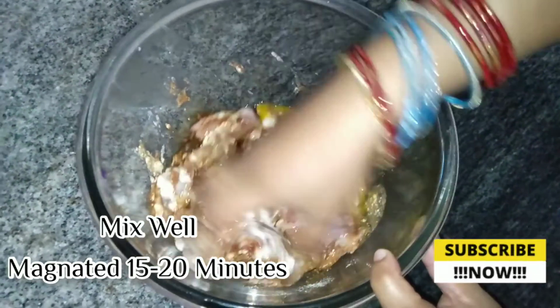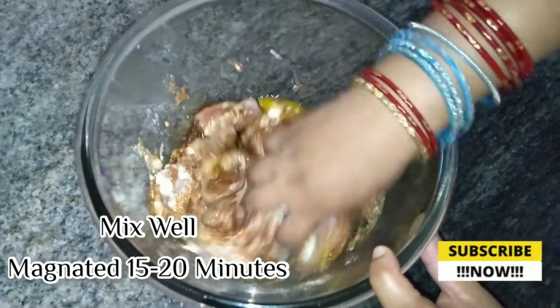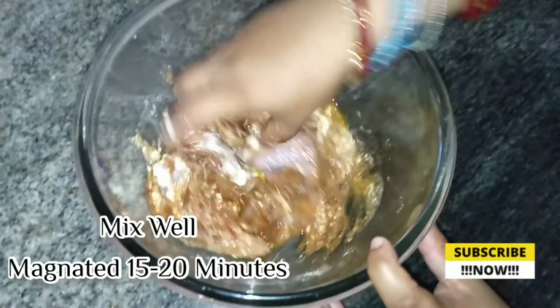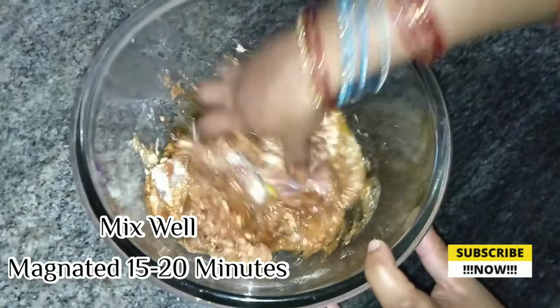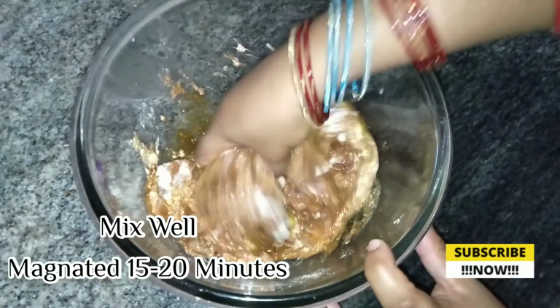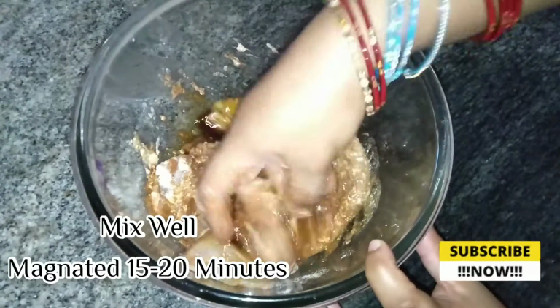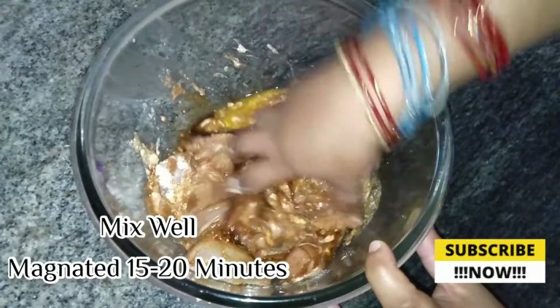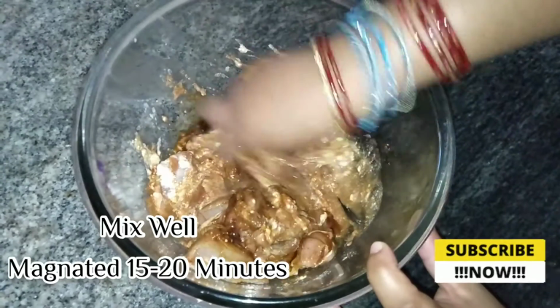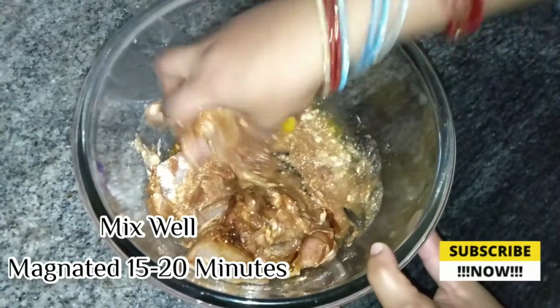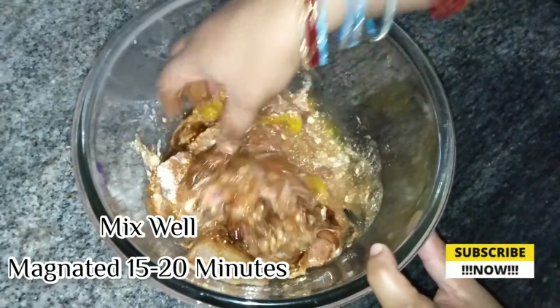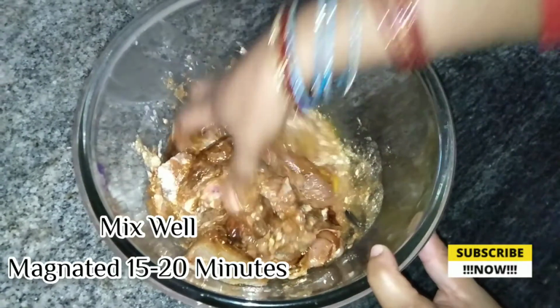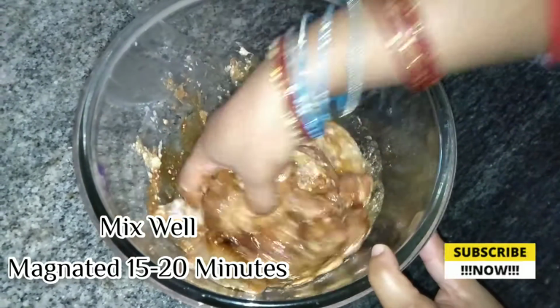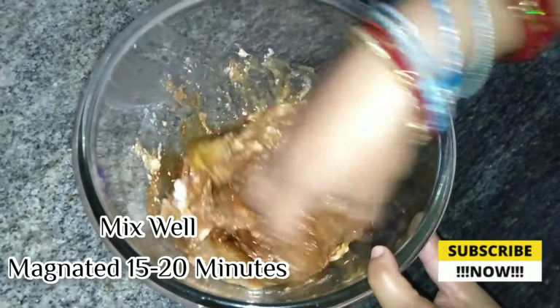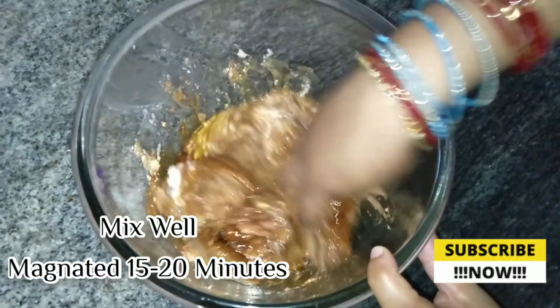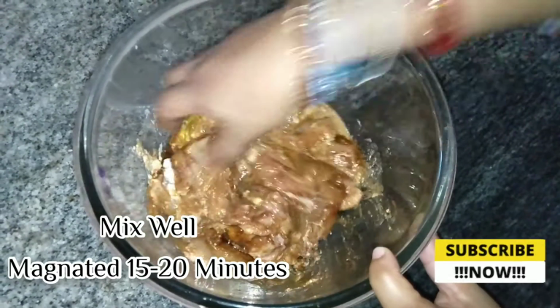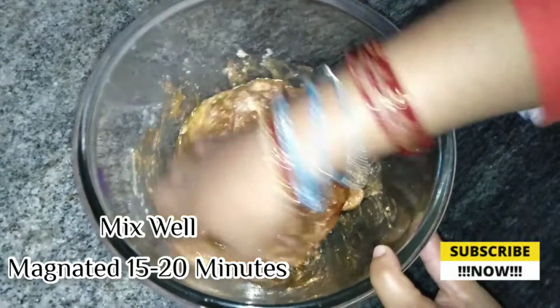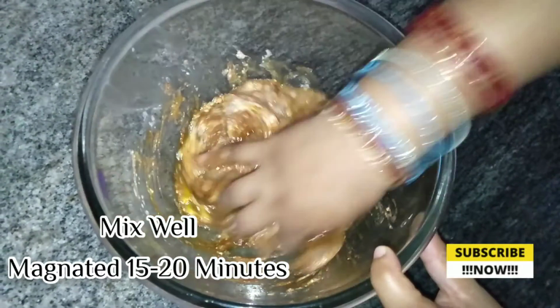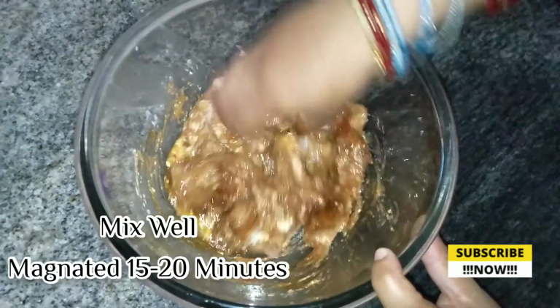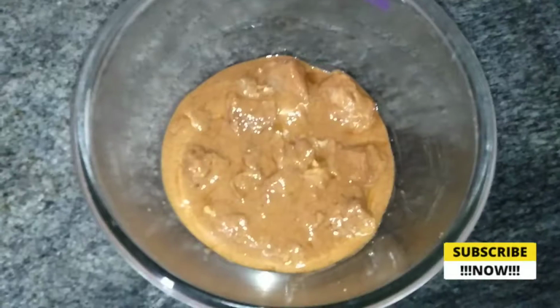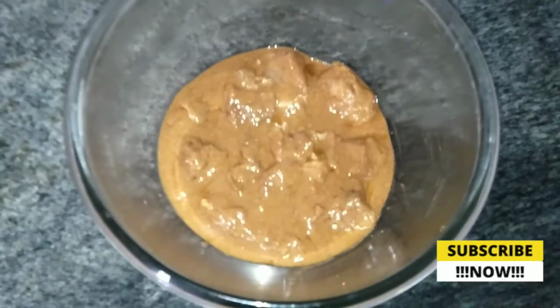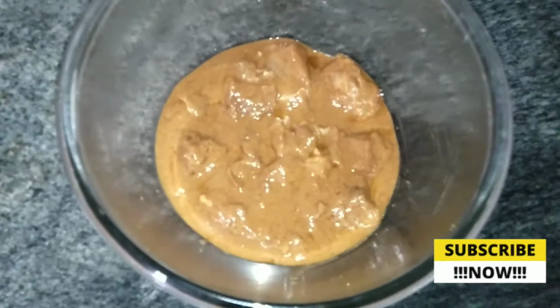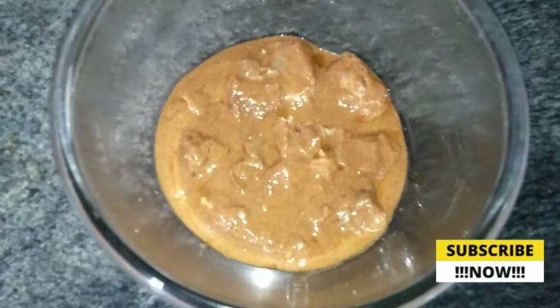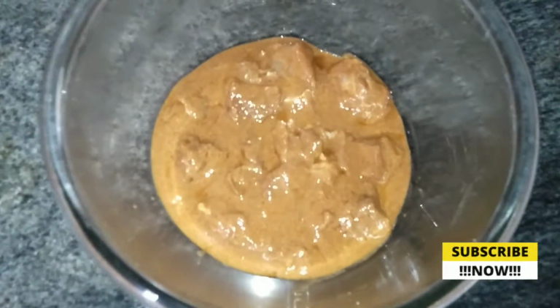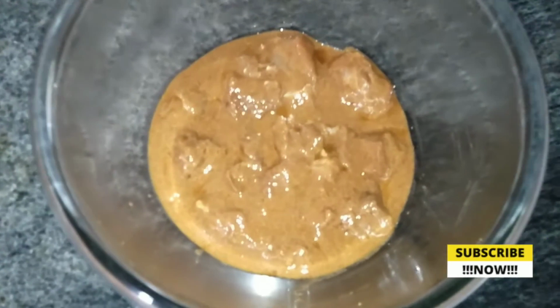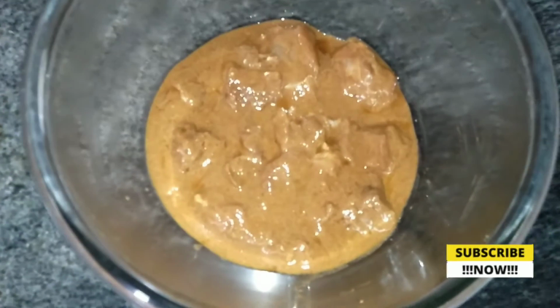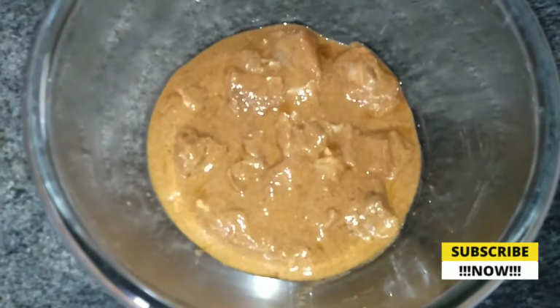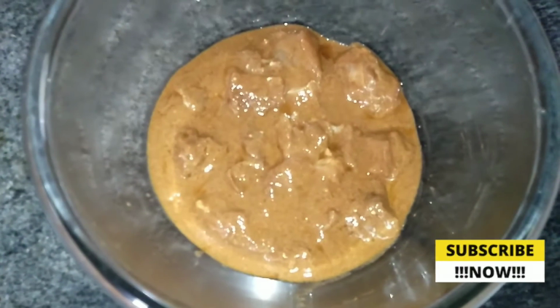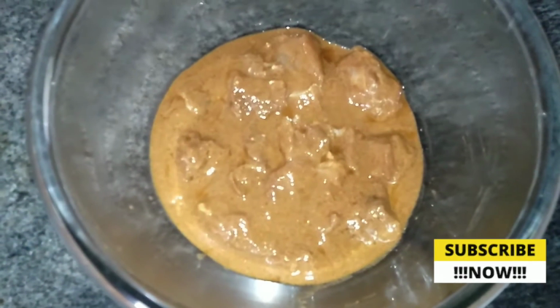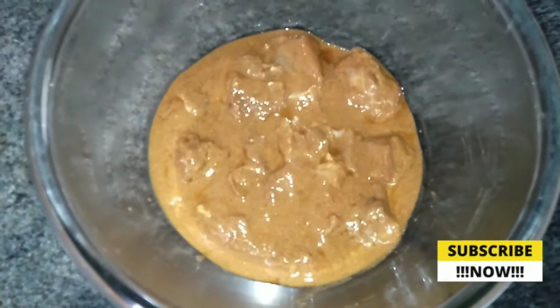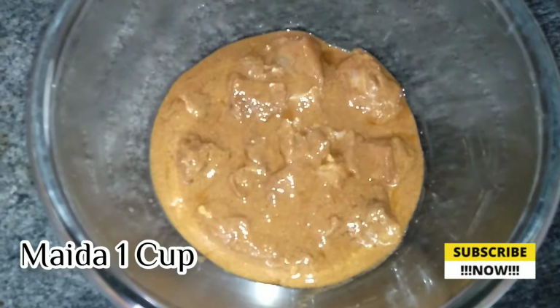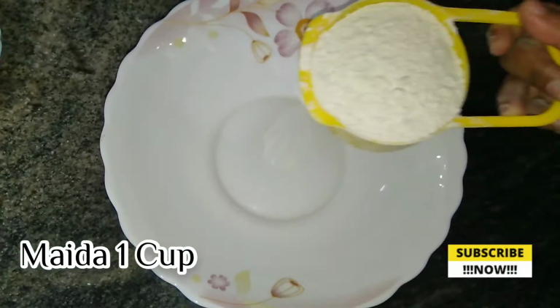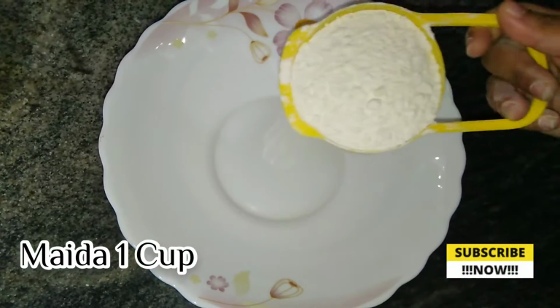Now the chicken is fully absorbed. It's super tasty — see how it is.